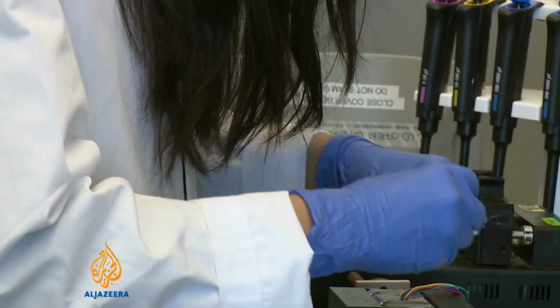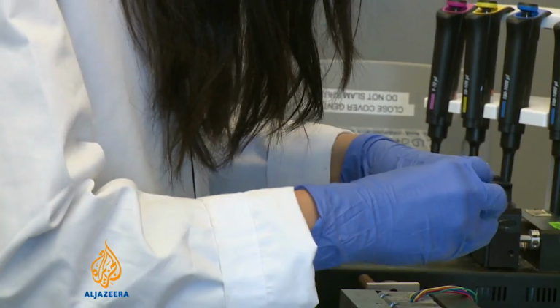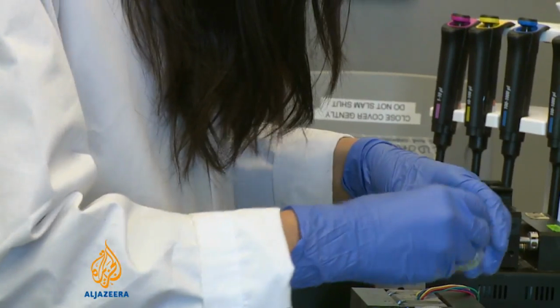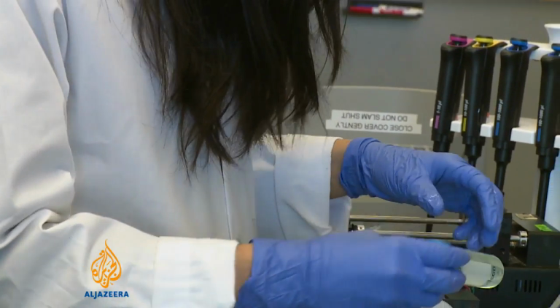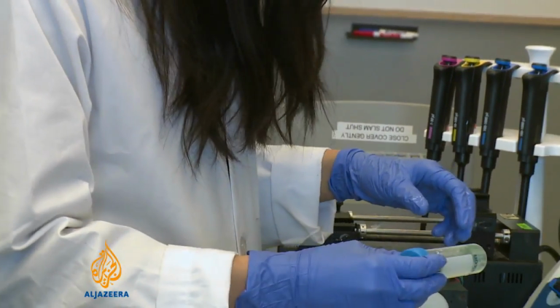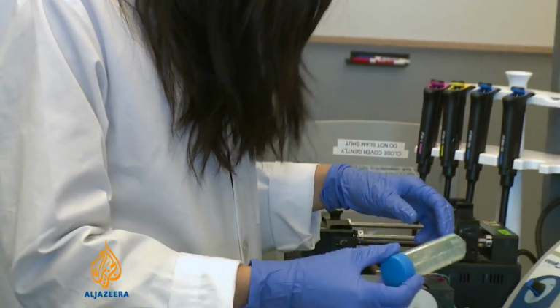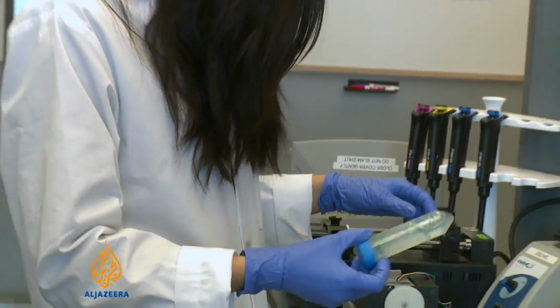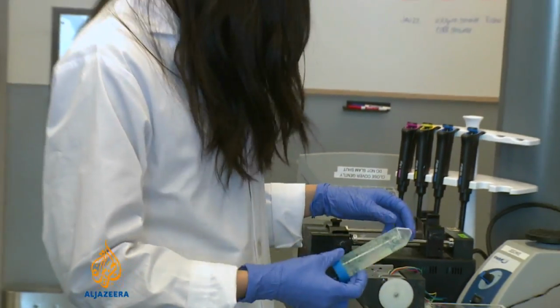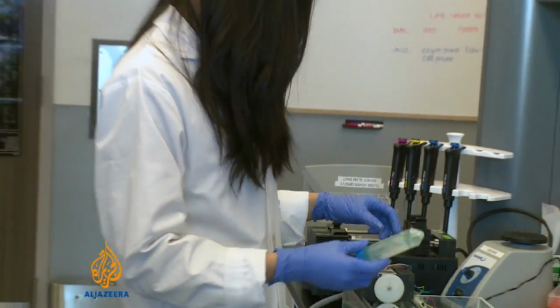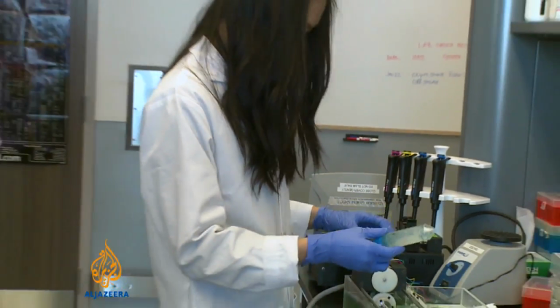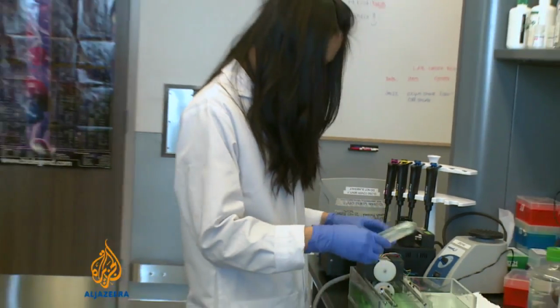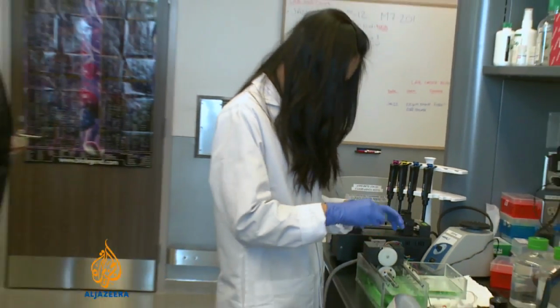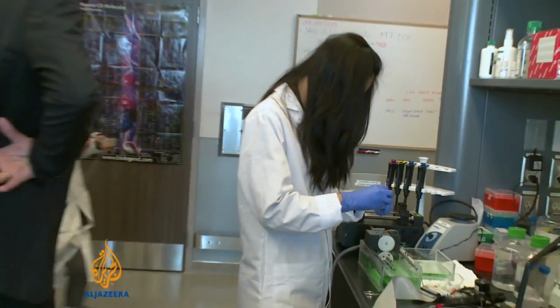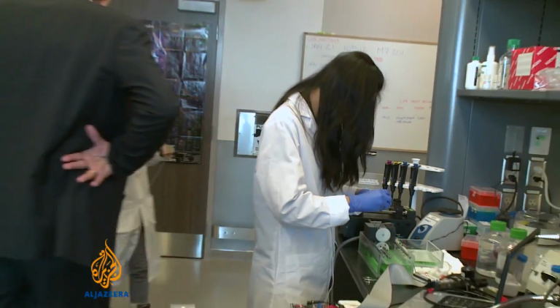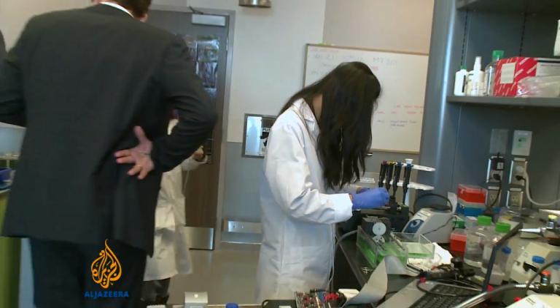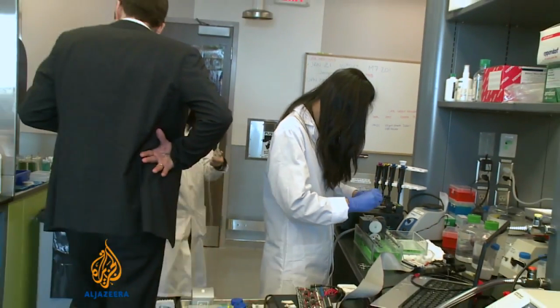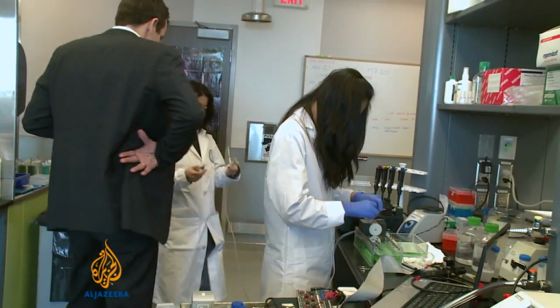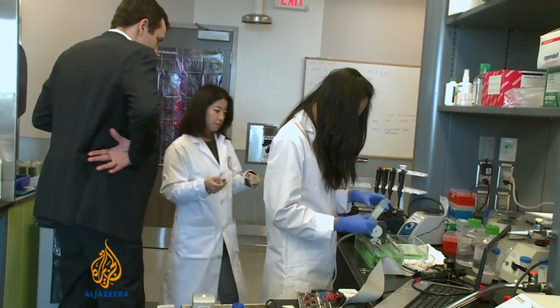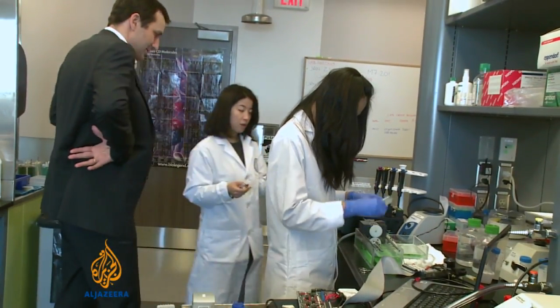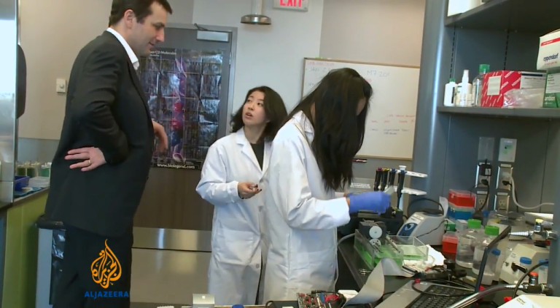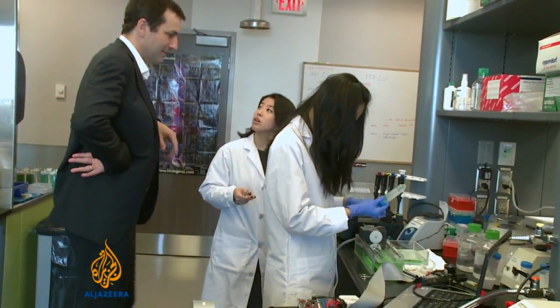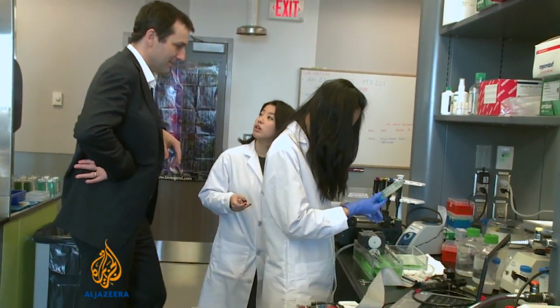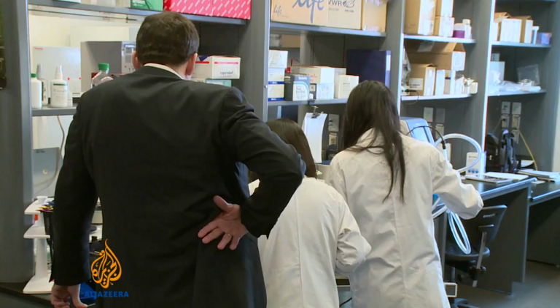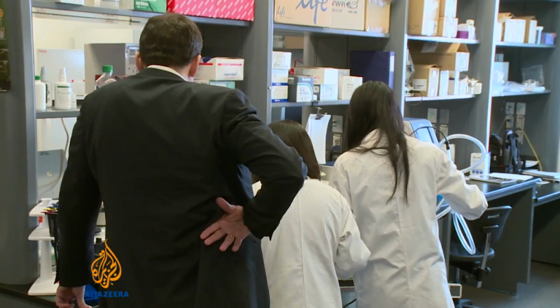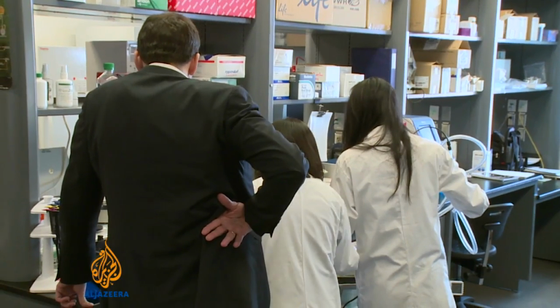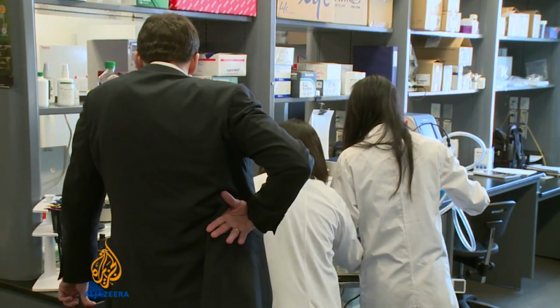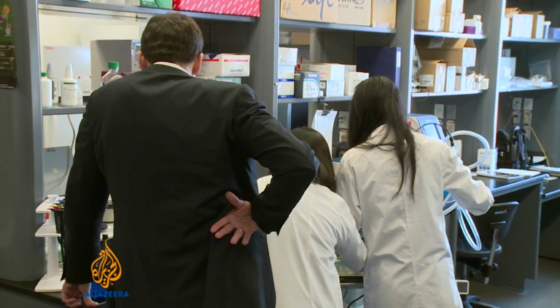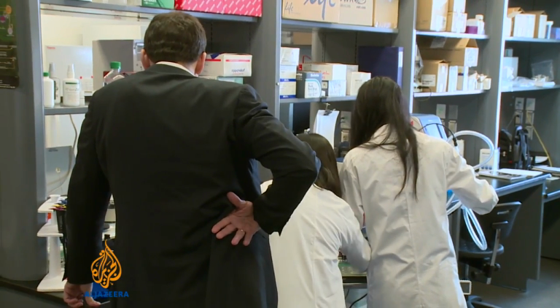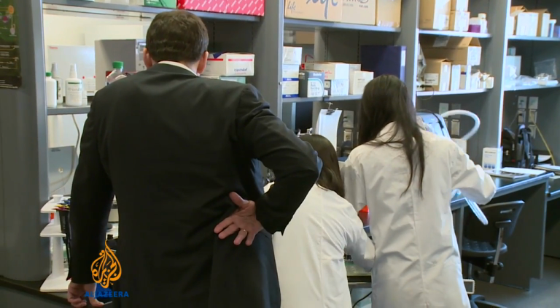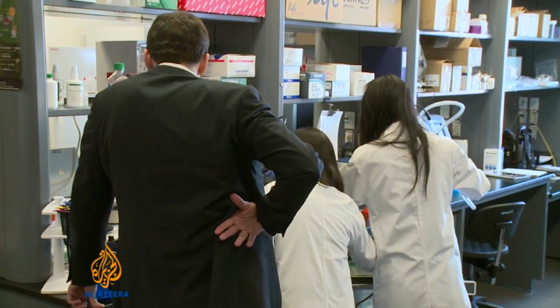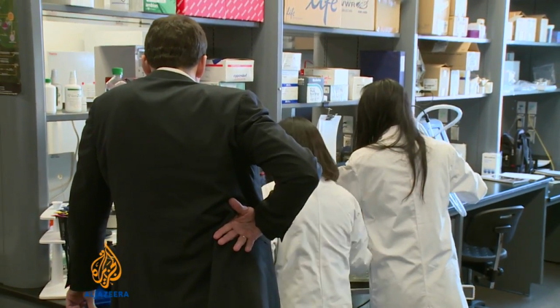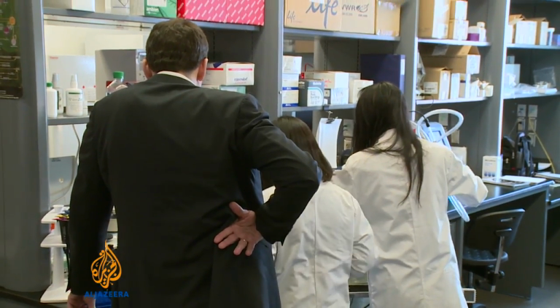And not just skin. It might be possible to use the technology in Lianne Leng's printer to produce entire organs for transplant.